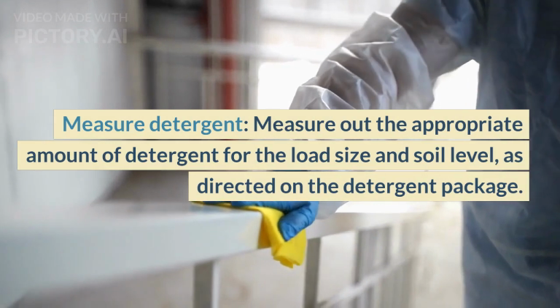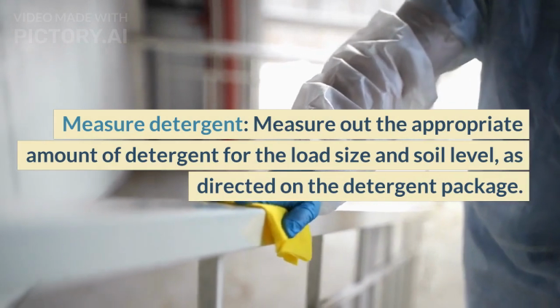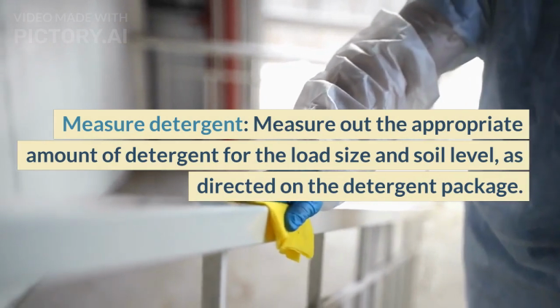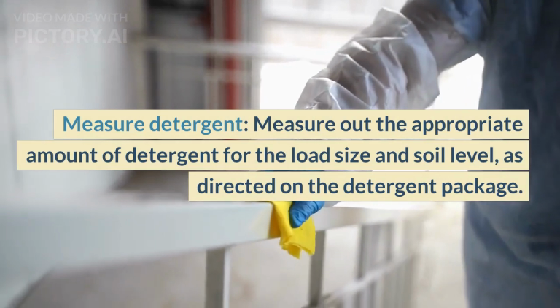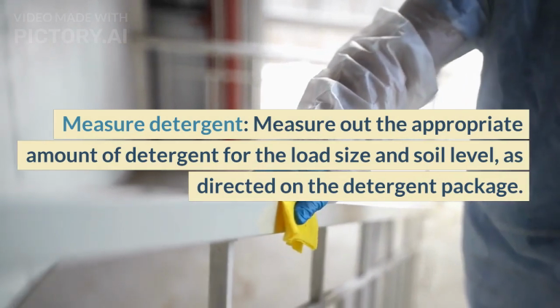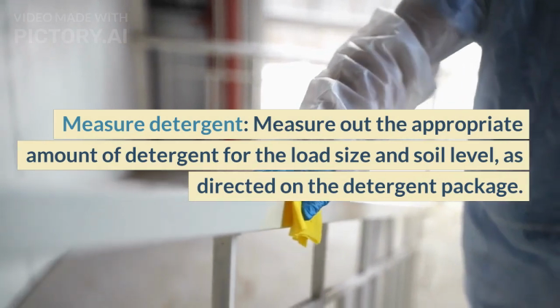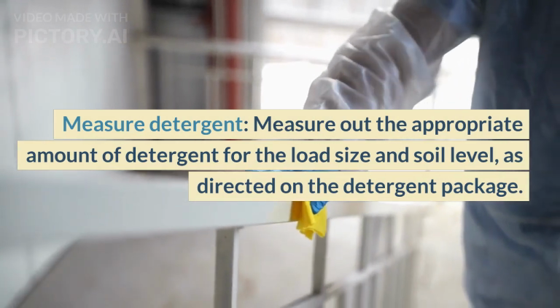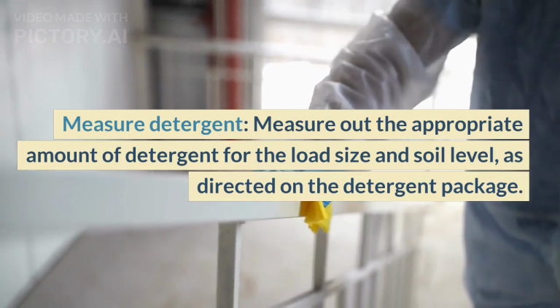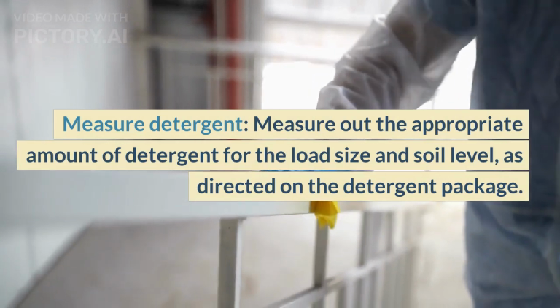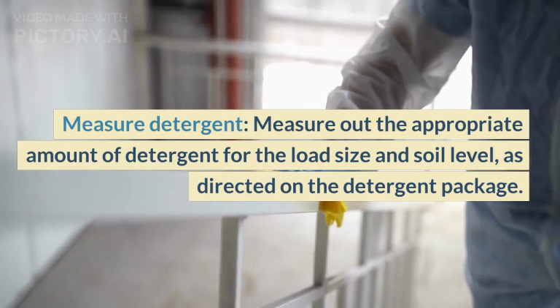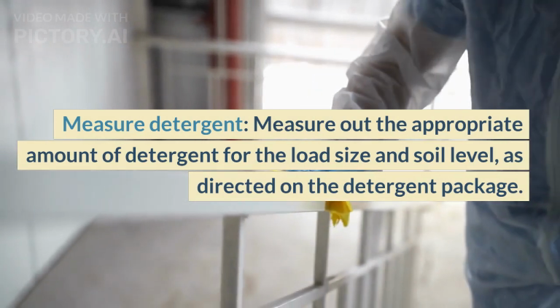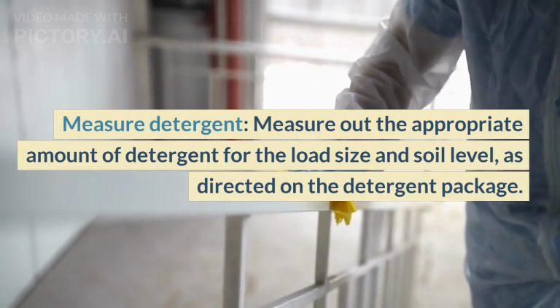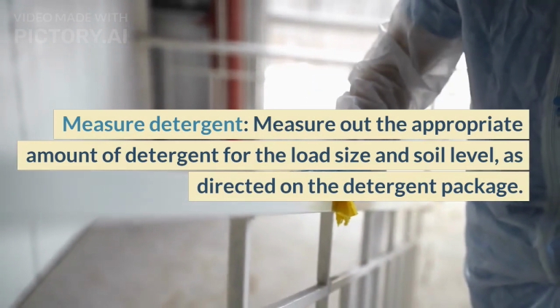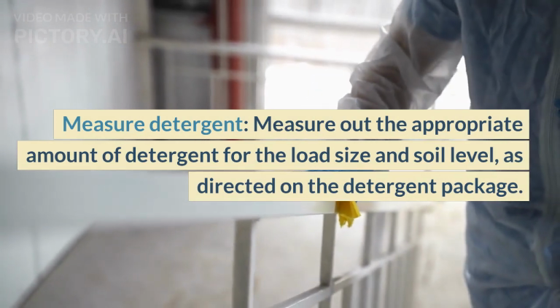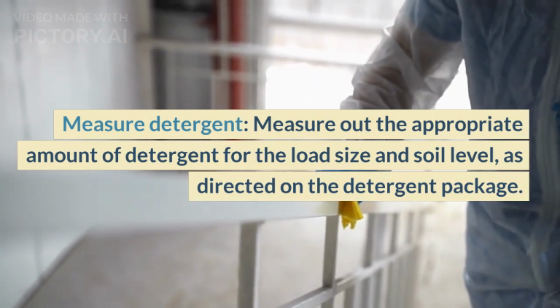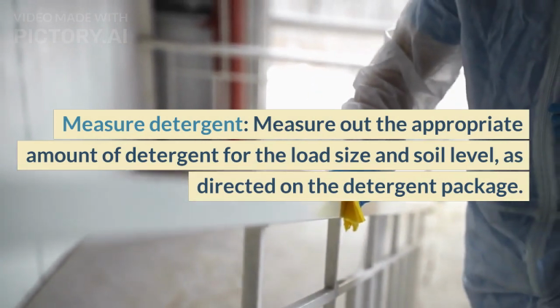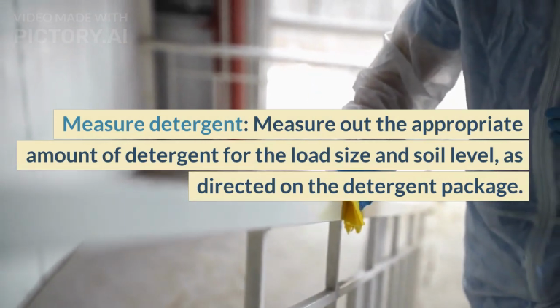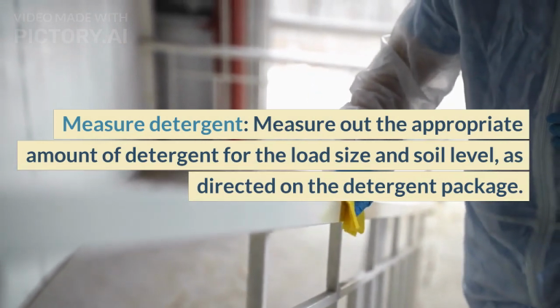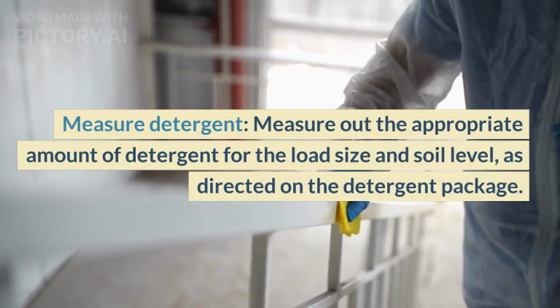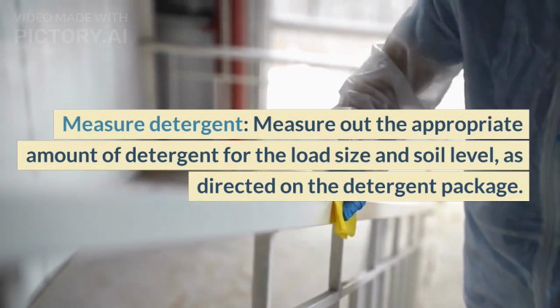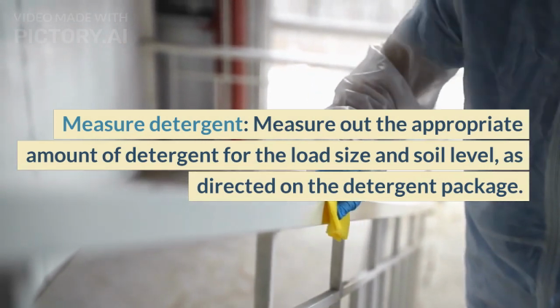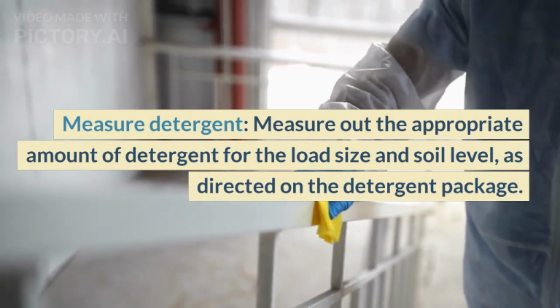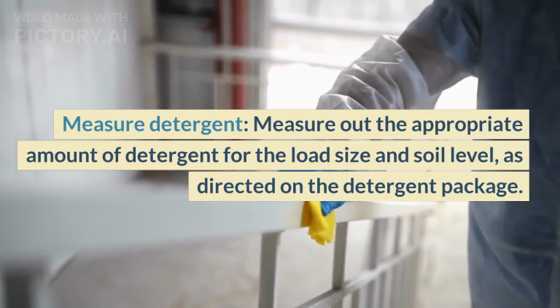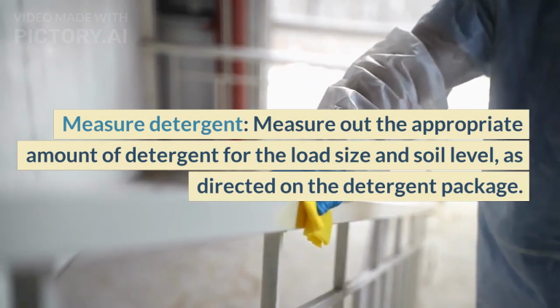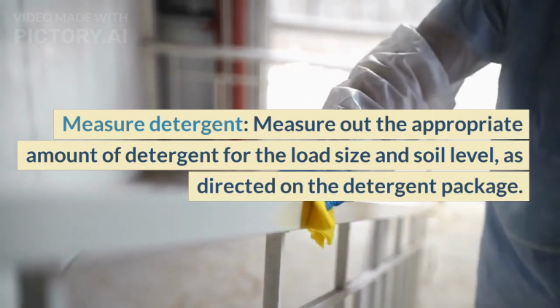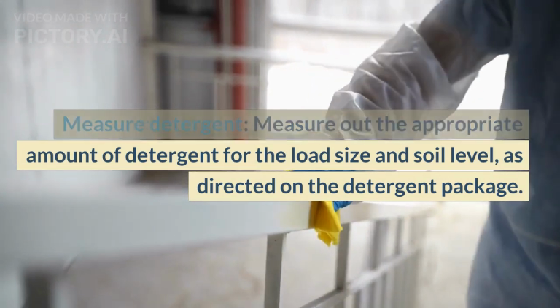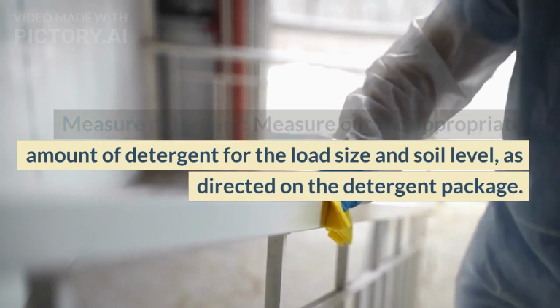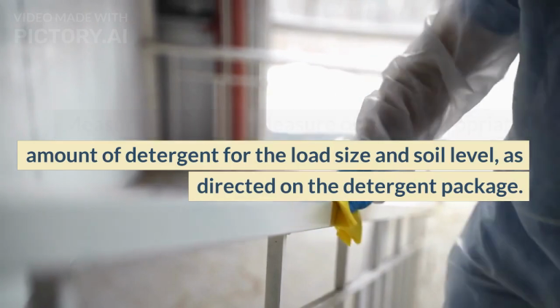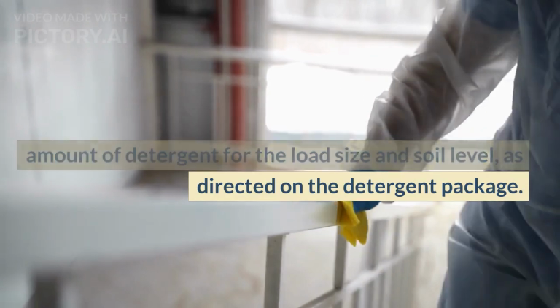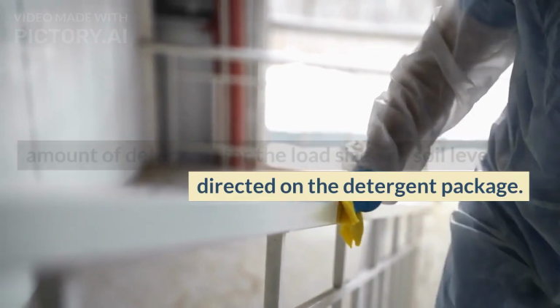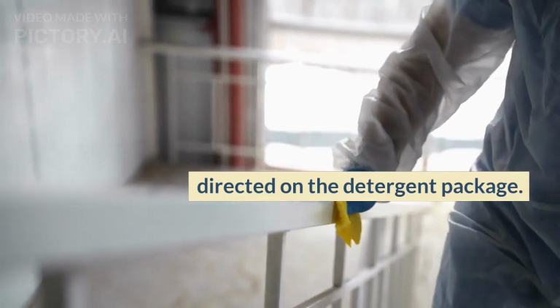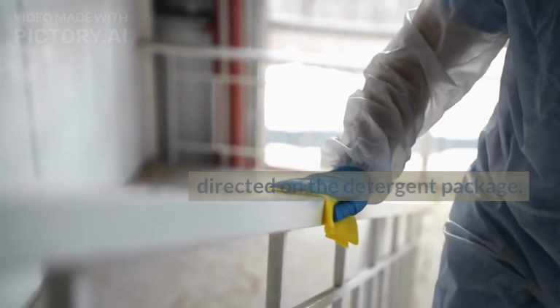Measure out the appropriate amount of detergent for the load size and soil level, as directed on the detergent package.